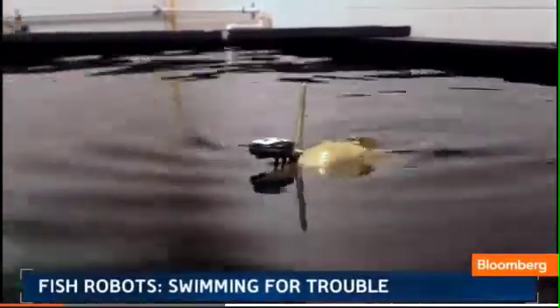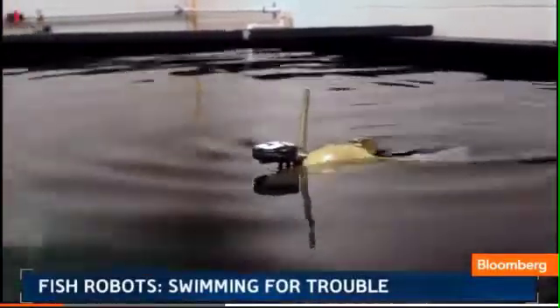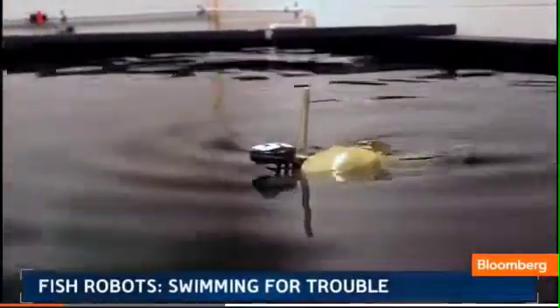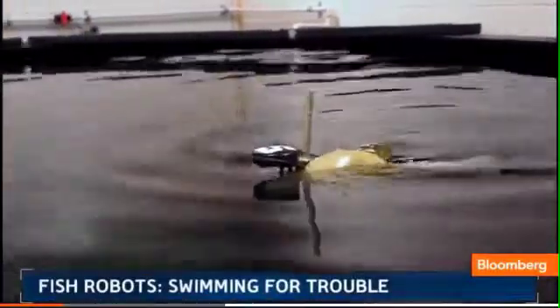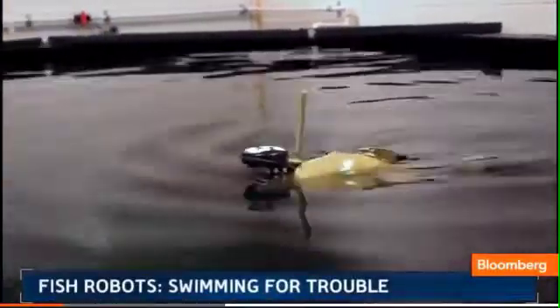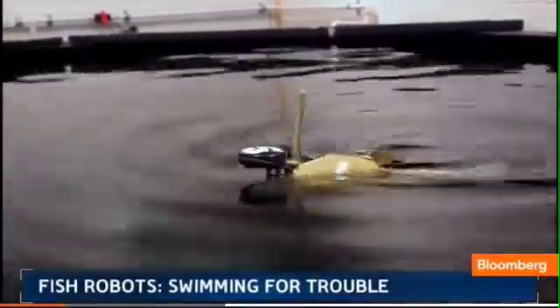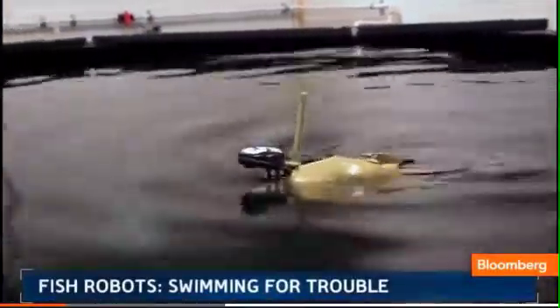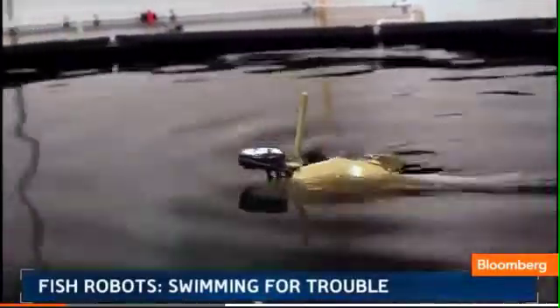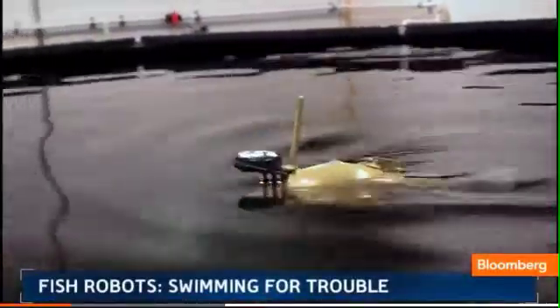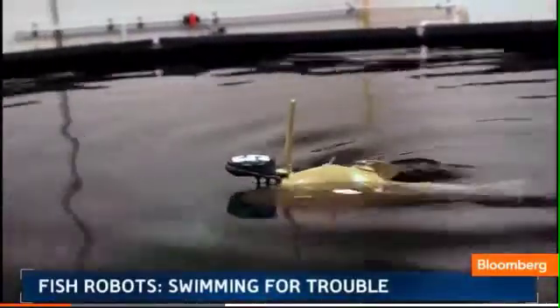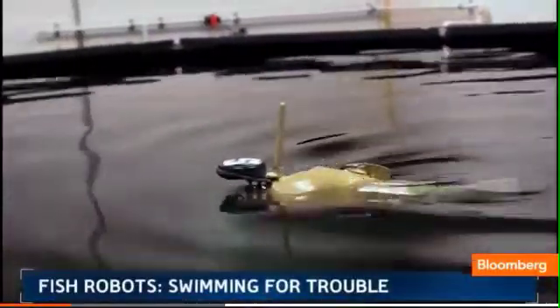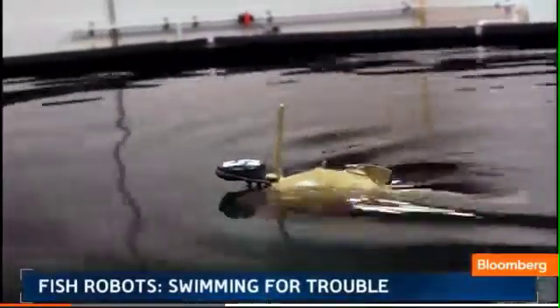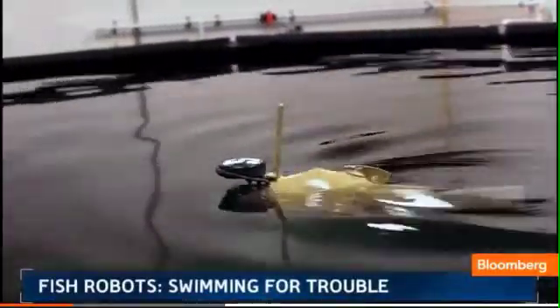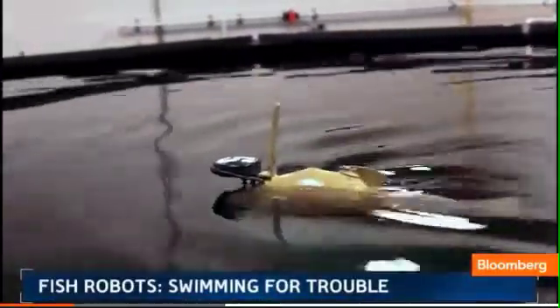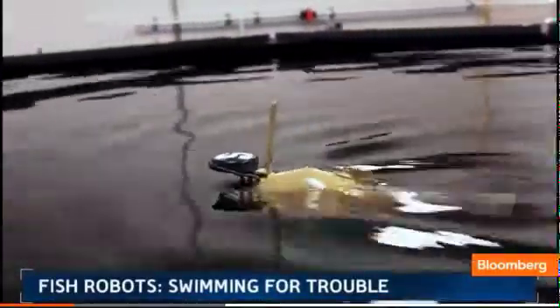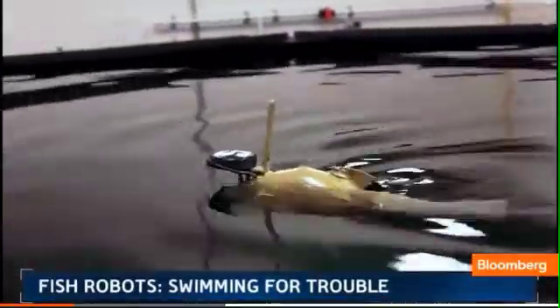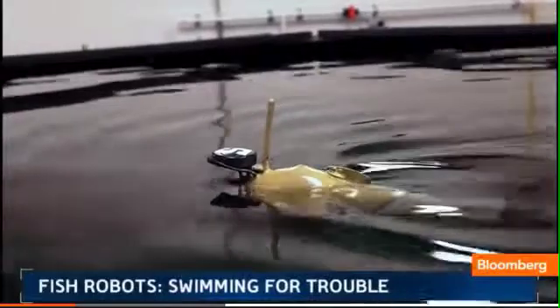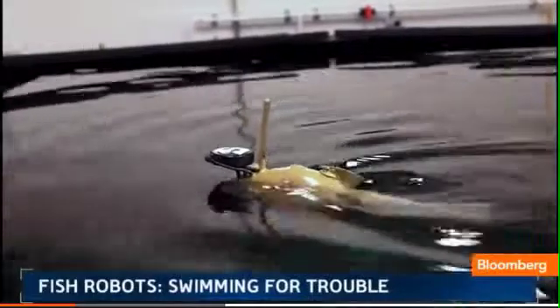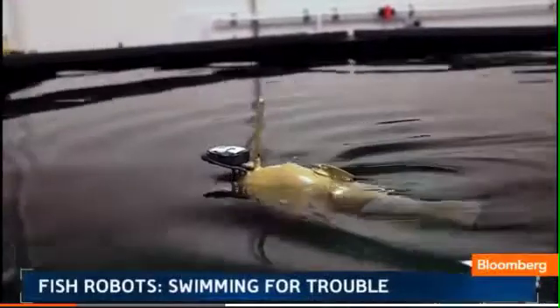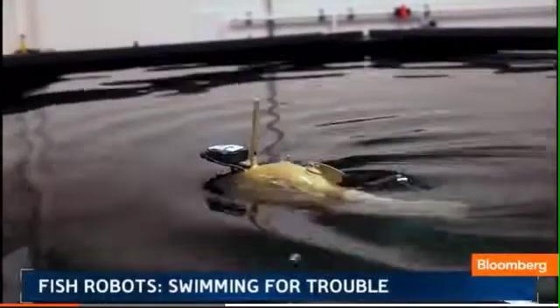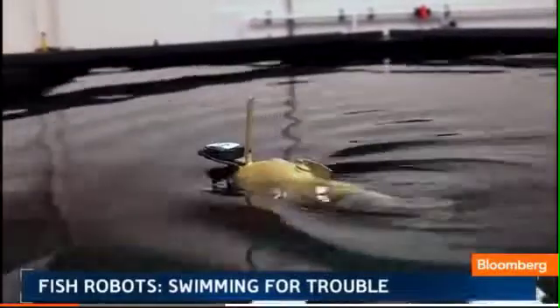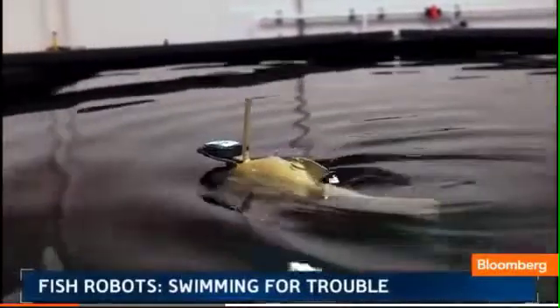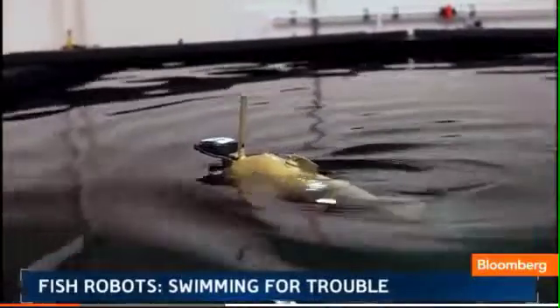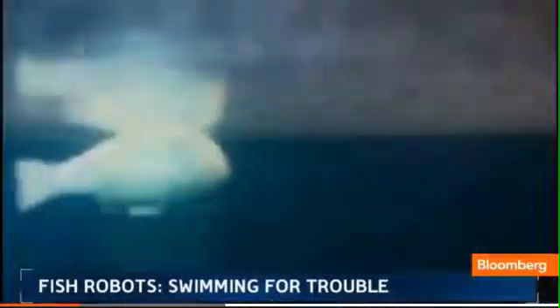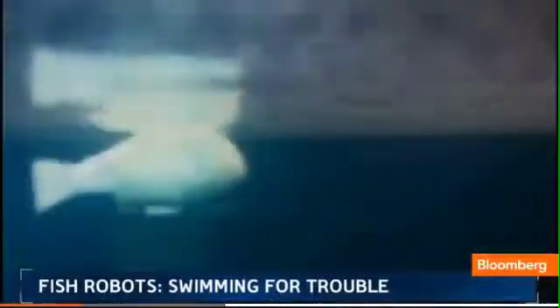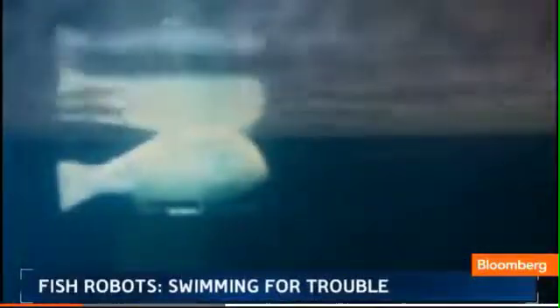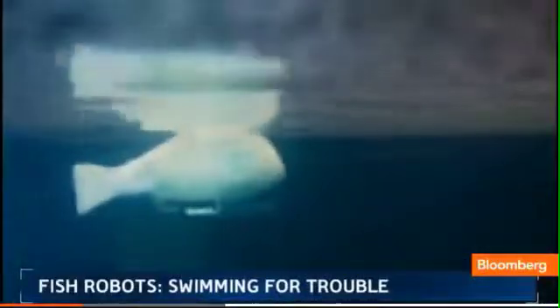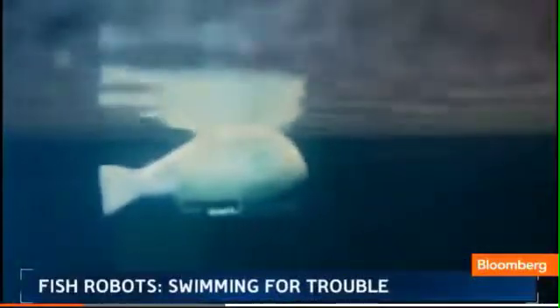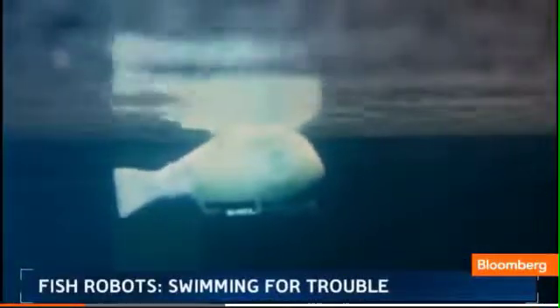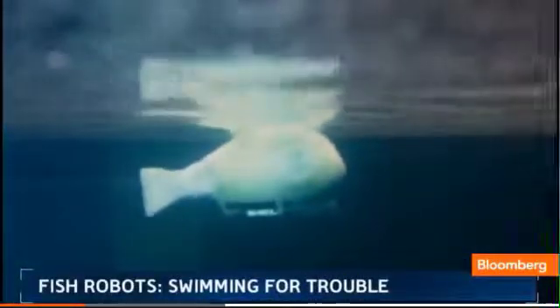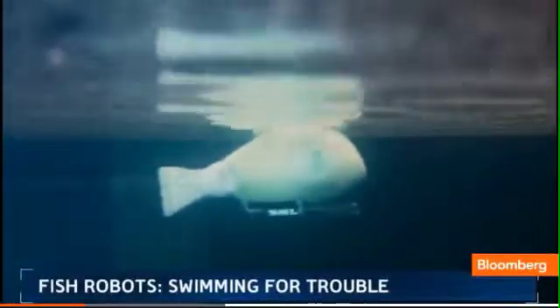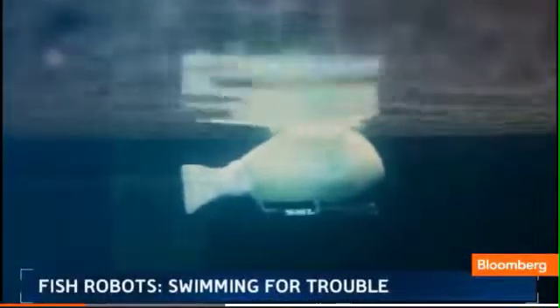Its role in life is to detect pollutants, underwater oil spills, even algae blooms.